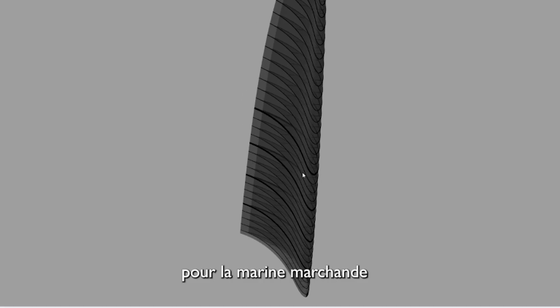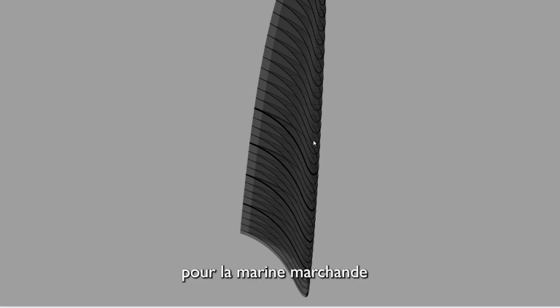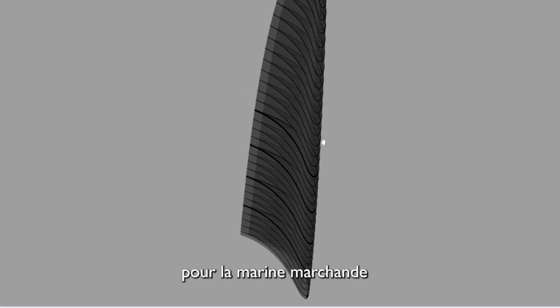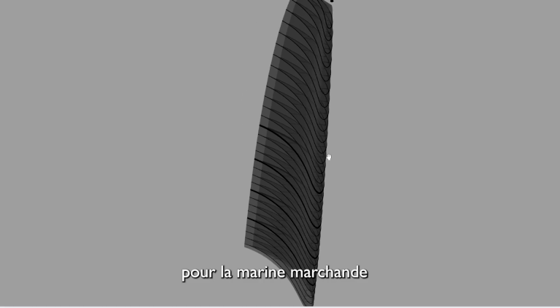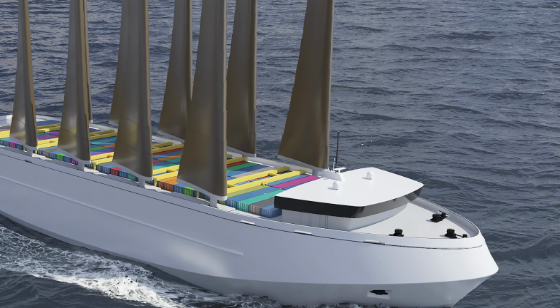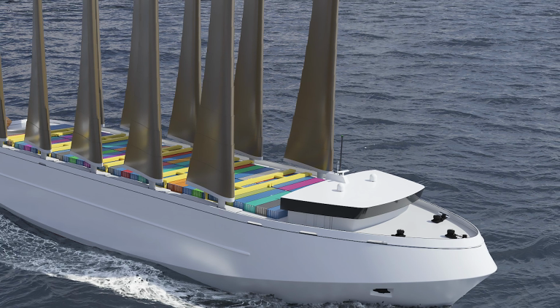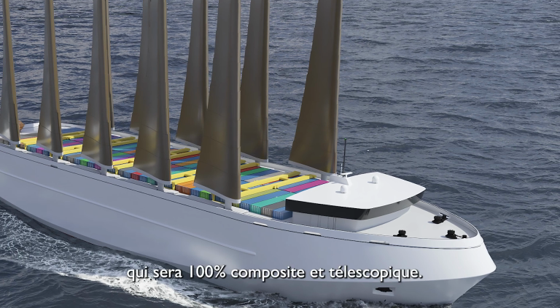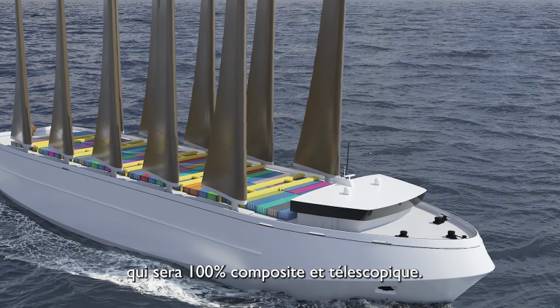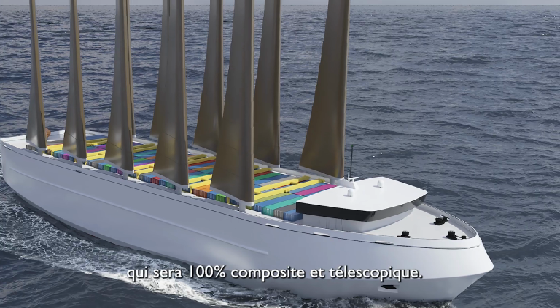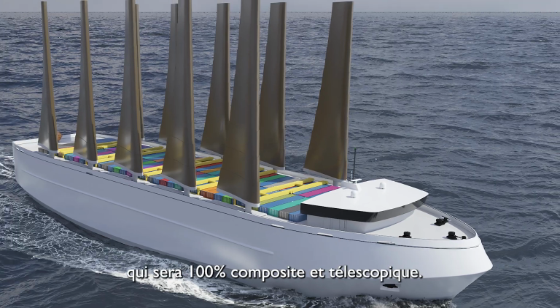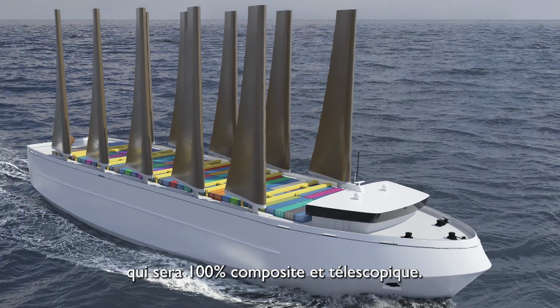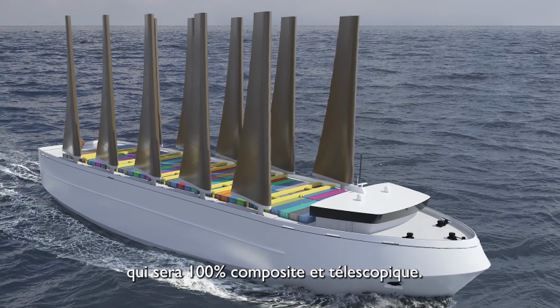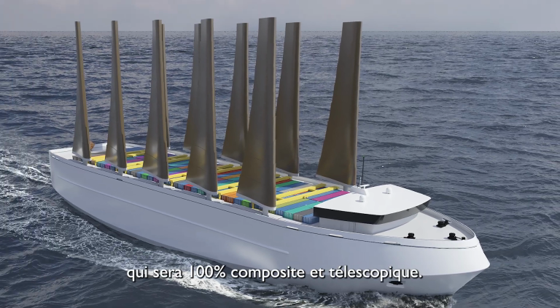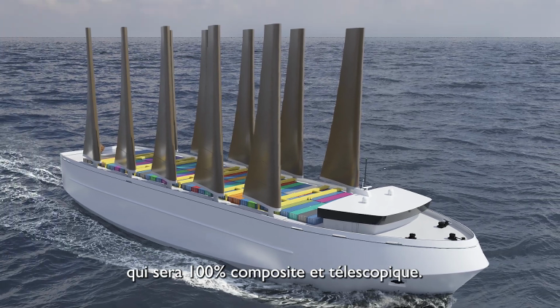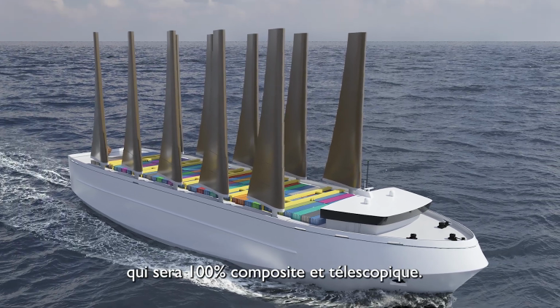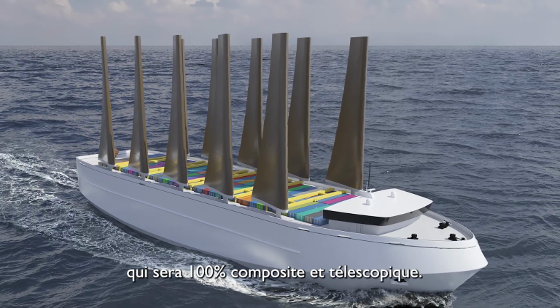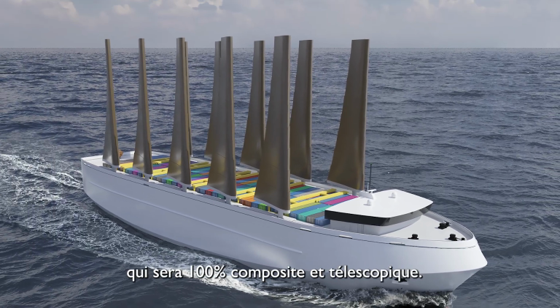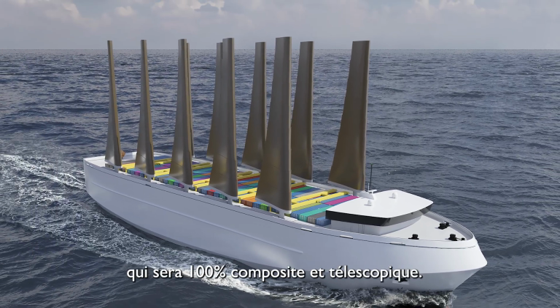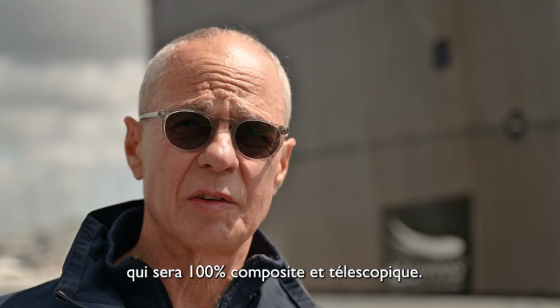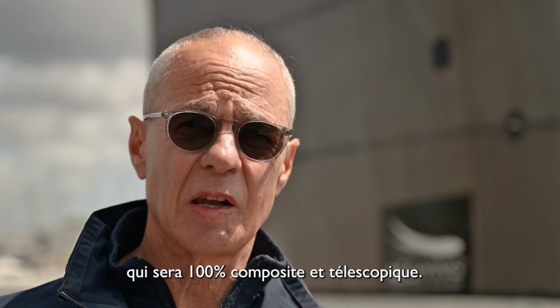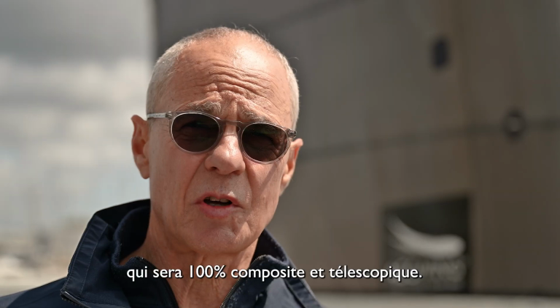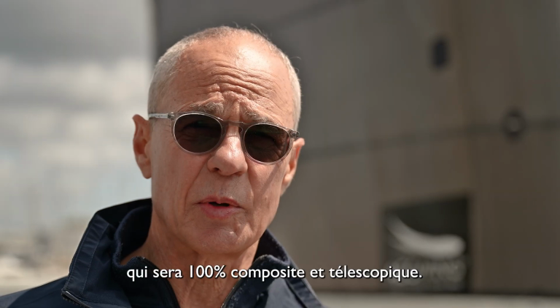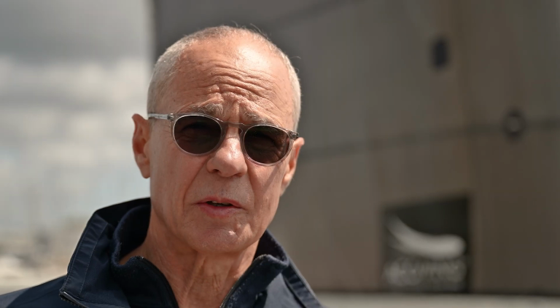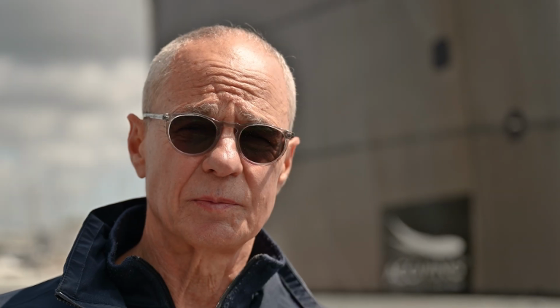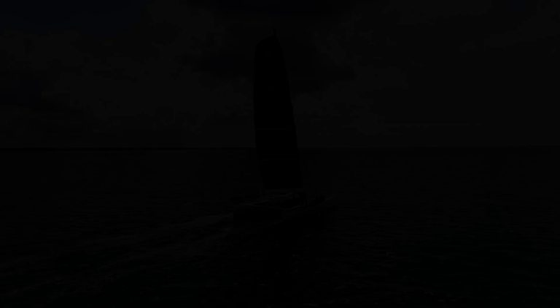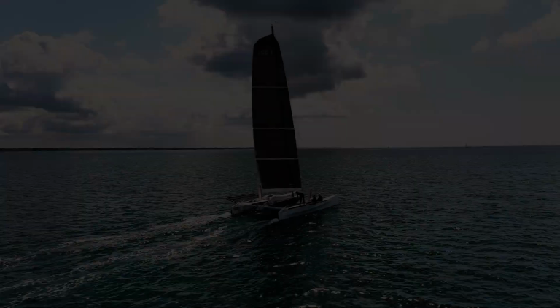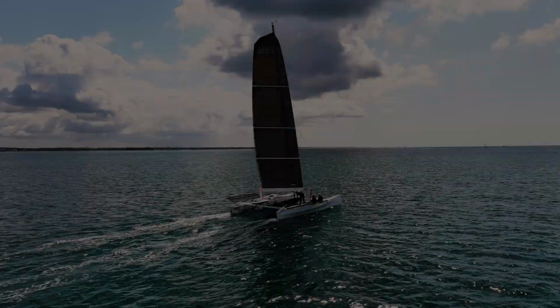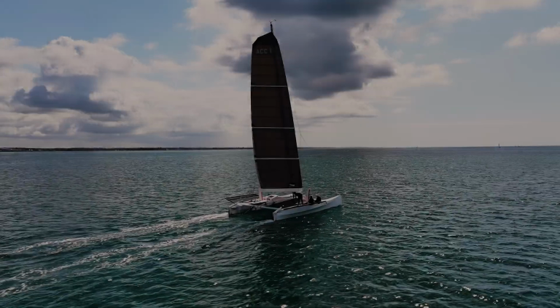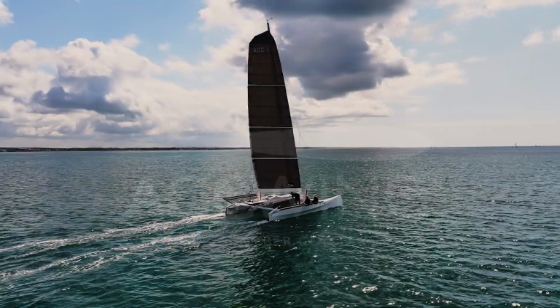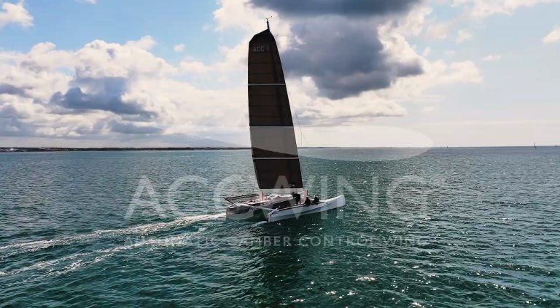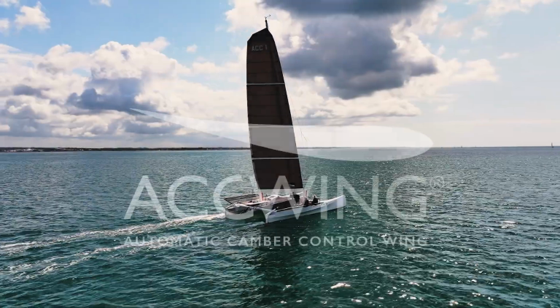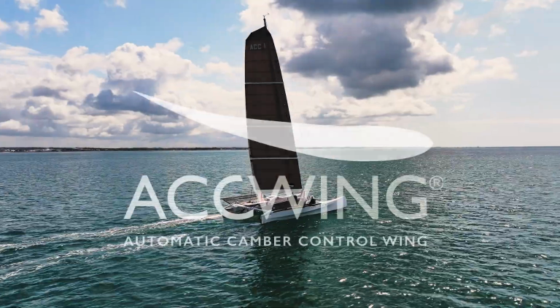Our Bureau of Engineering is also working on another version for the shipping industry, which will be 100% composite and telescopic.